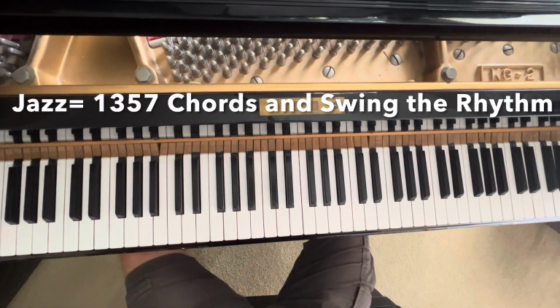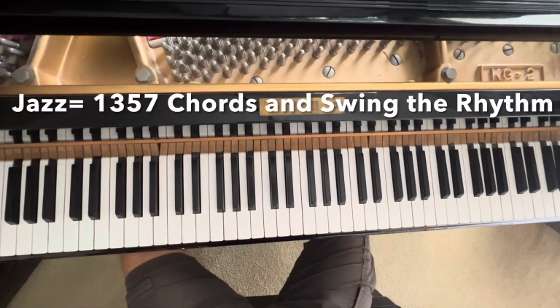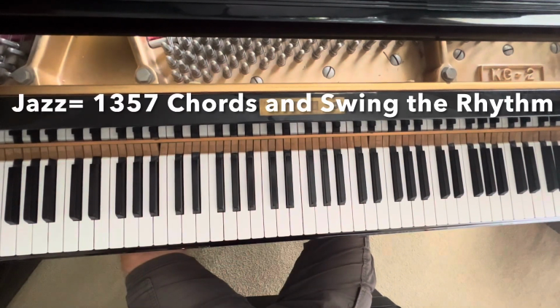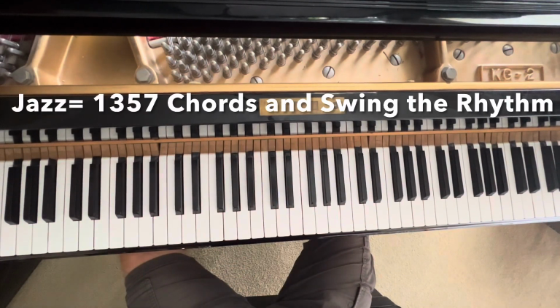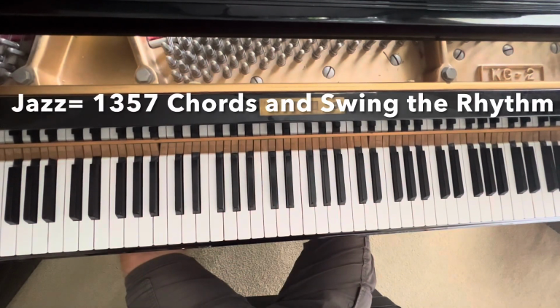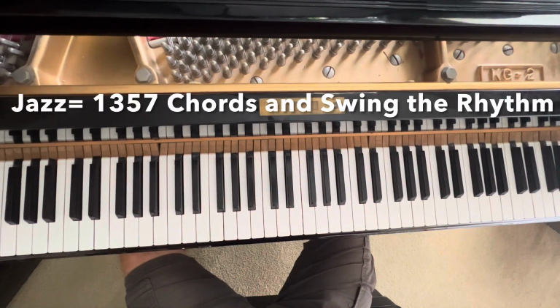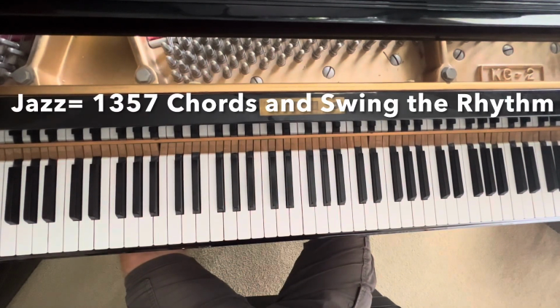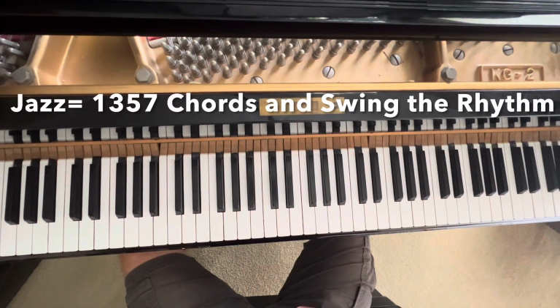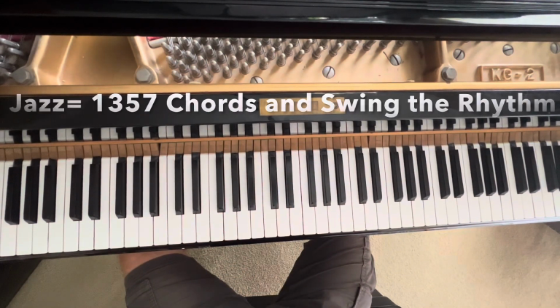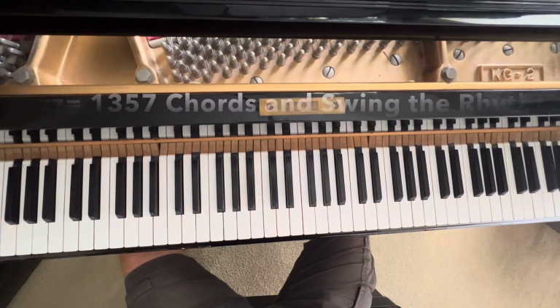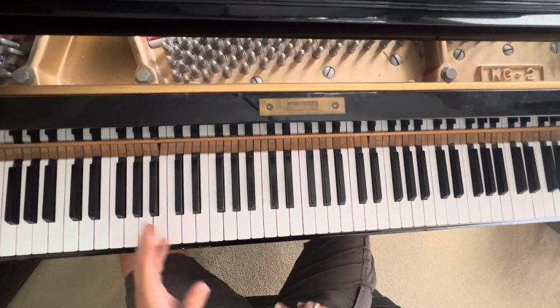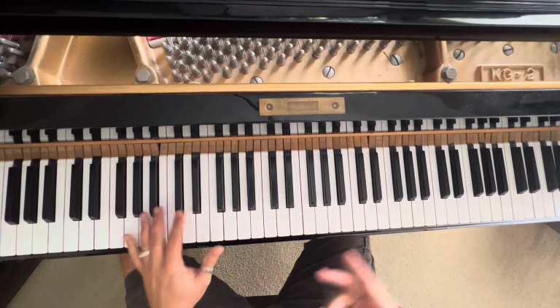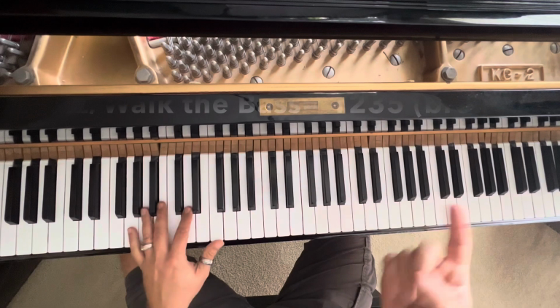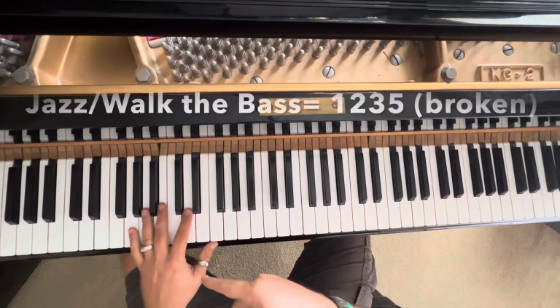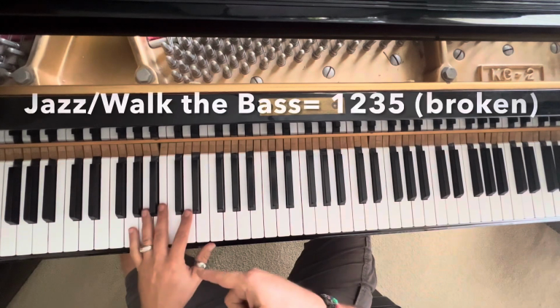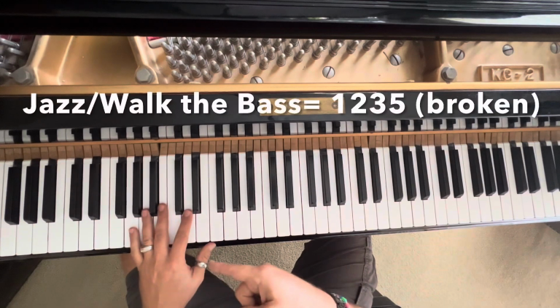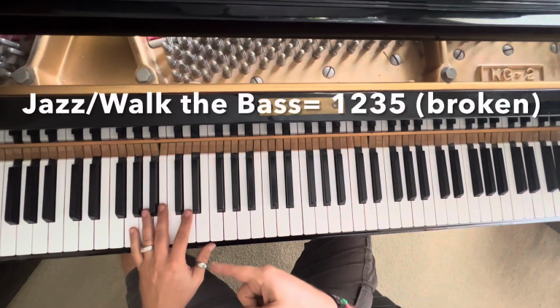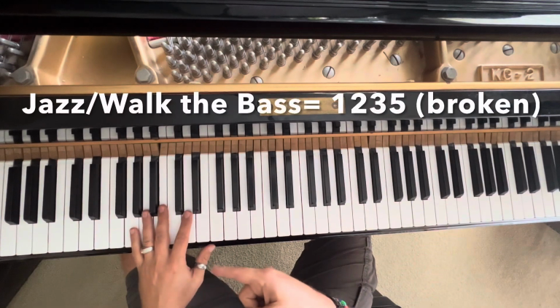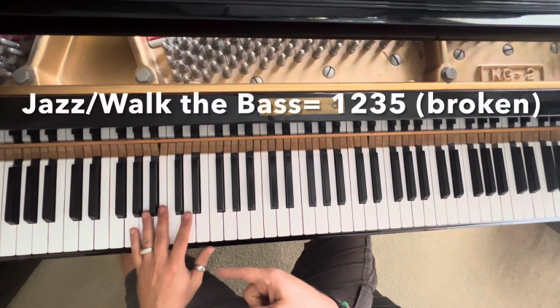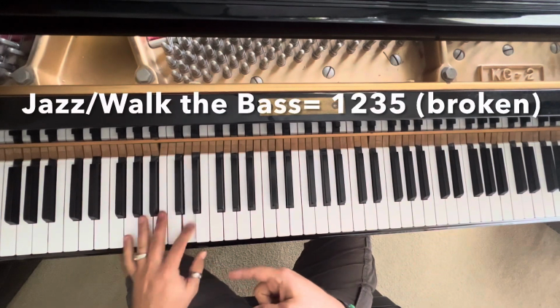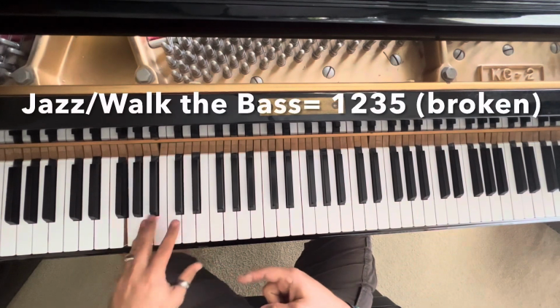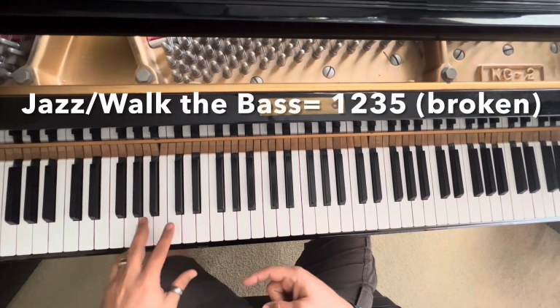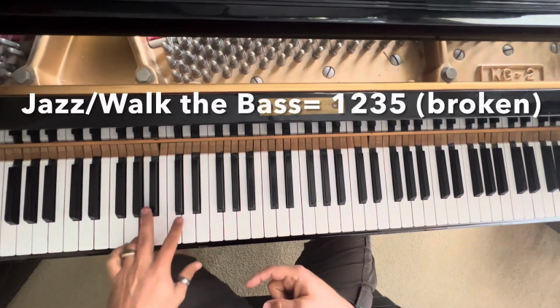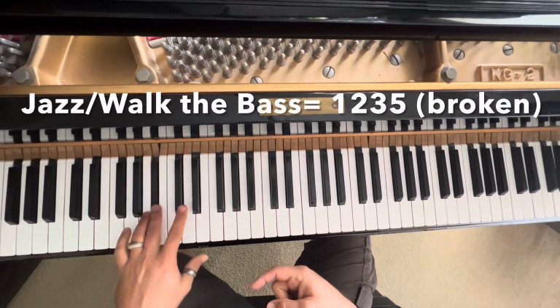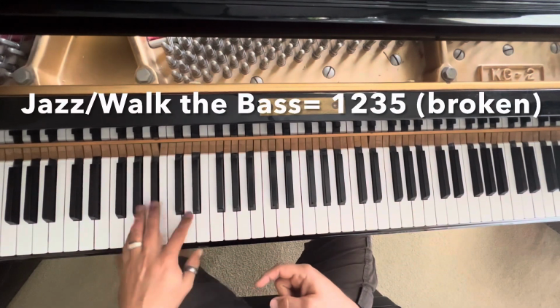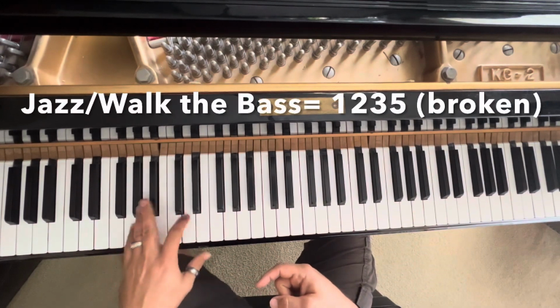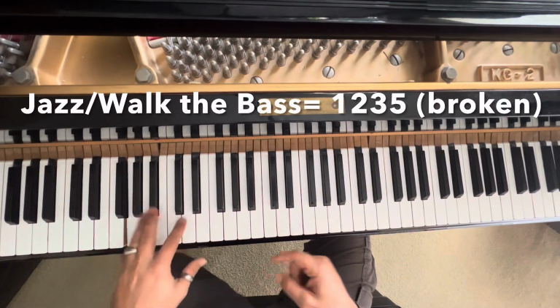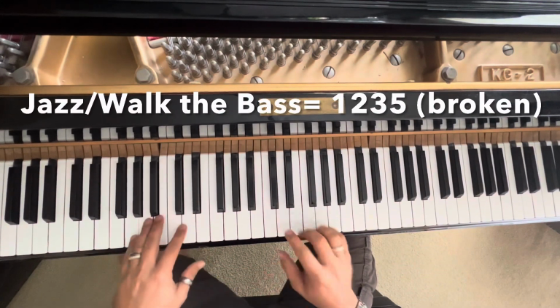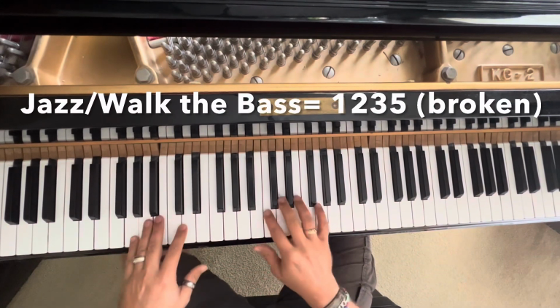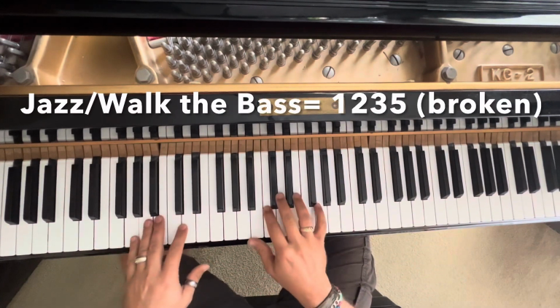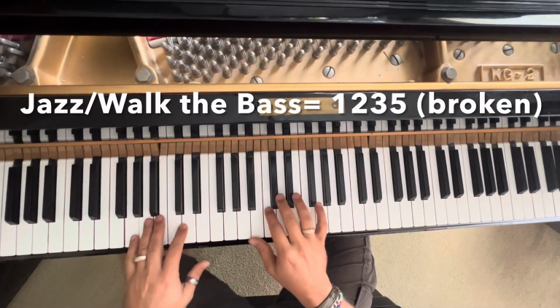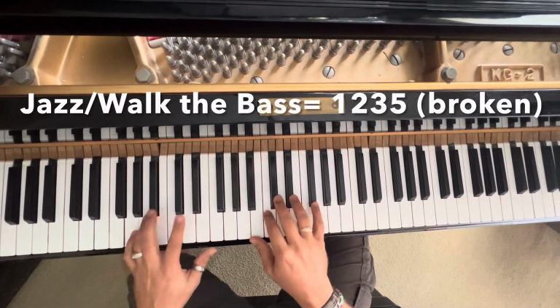So to make it sound a little more jazzy, add a walk in the bass in the left hand — 1, 2, 3, 4. So we'll just go ahead...